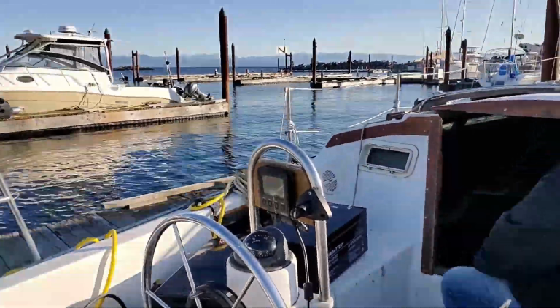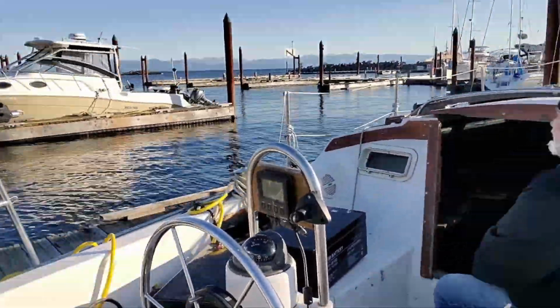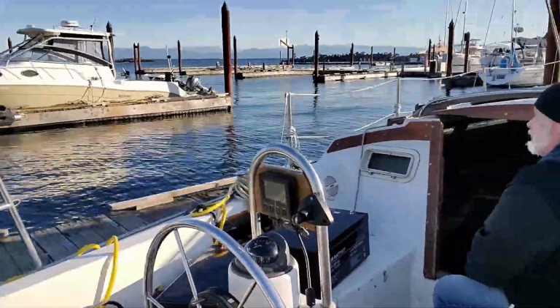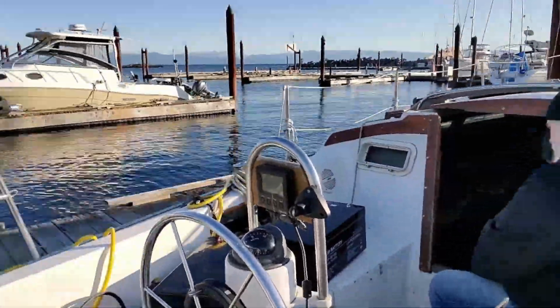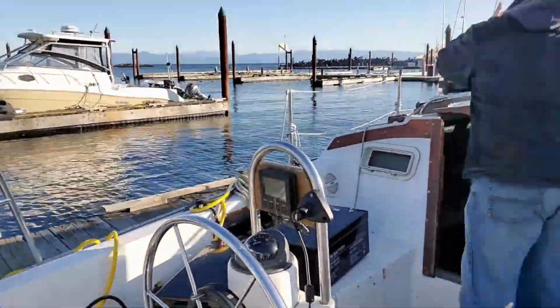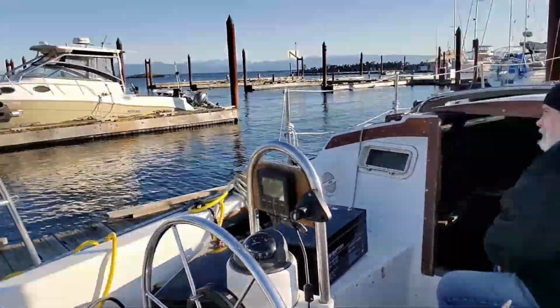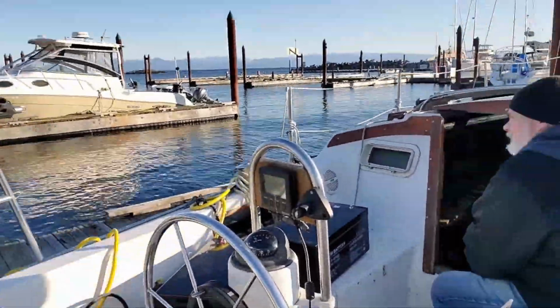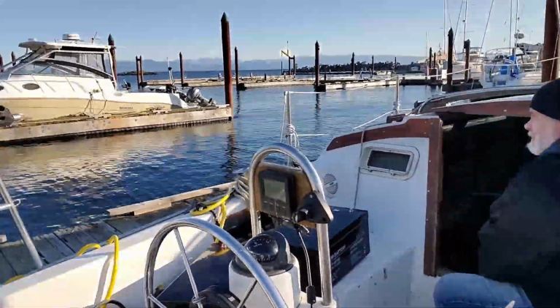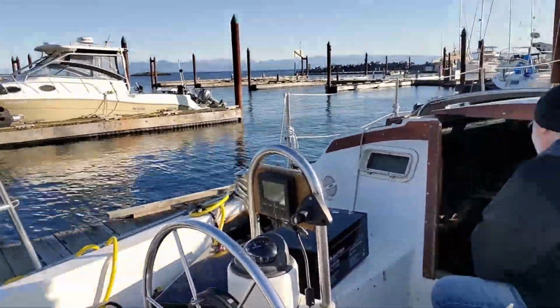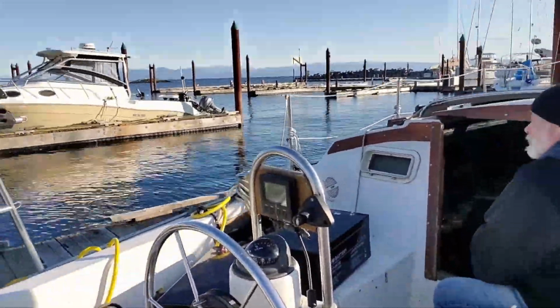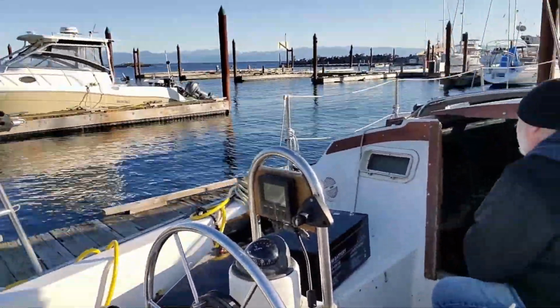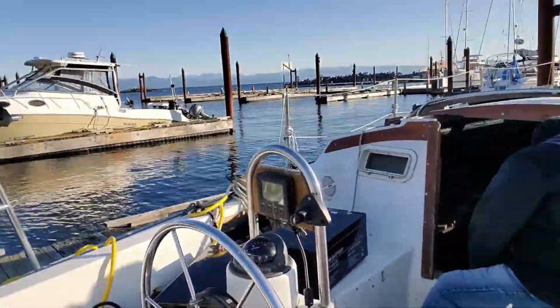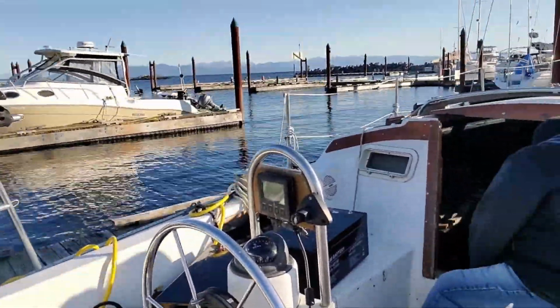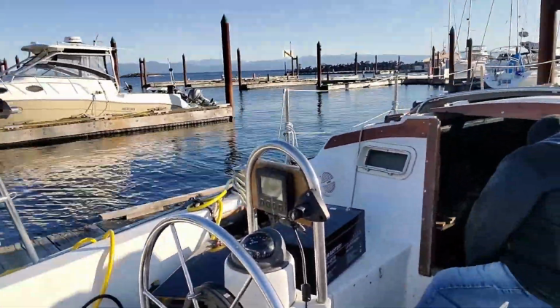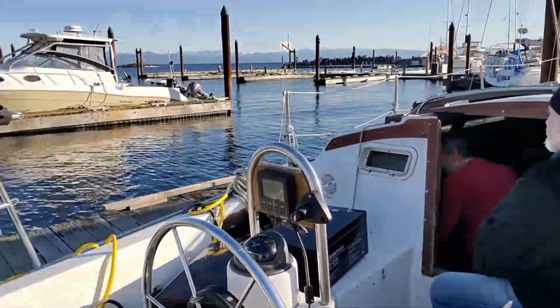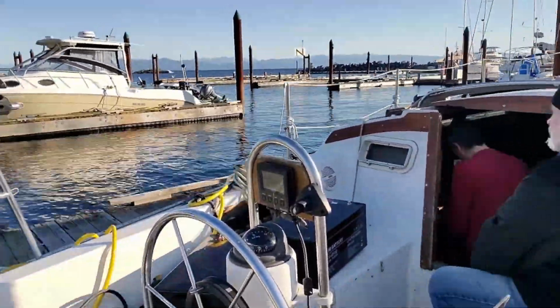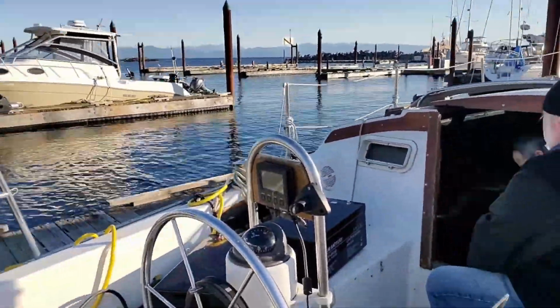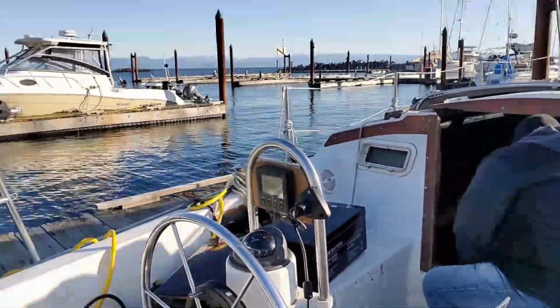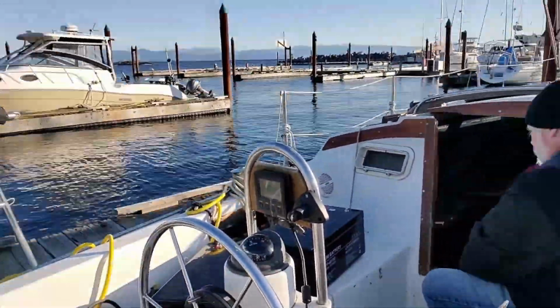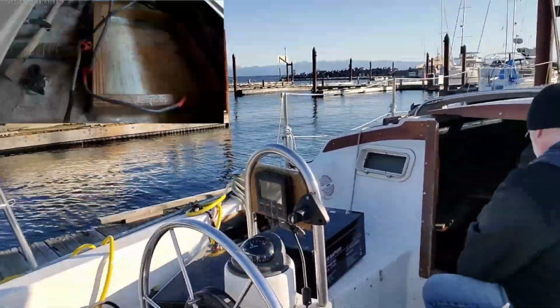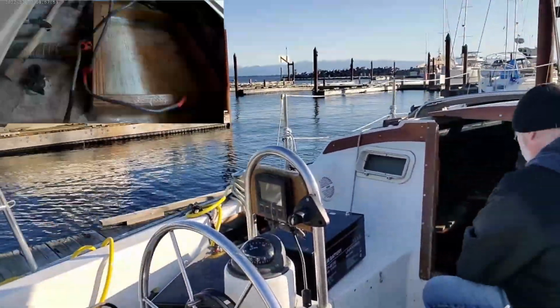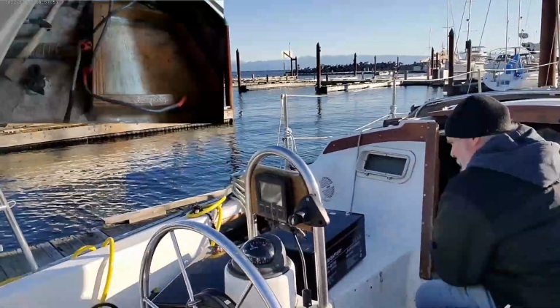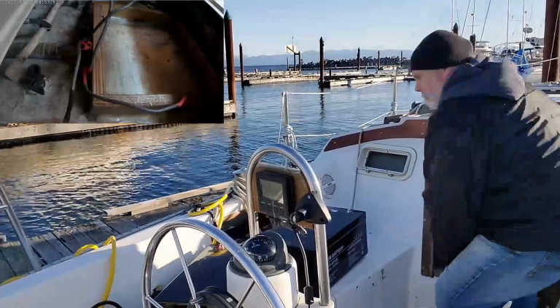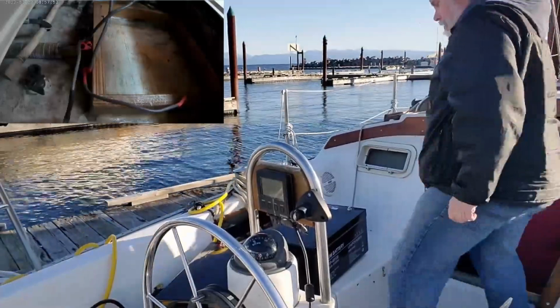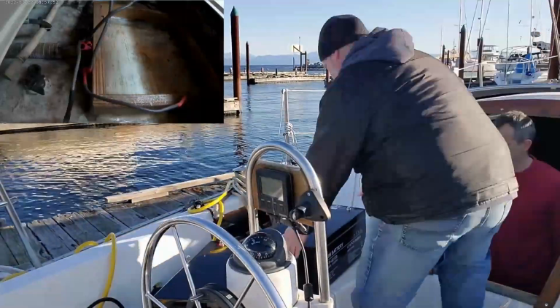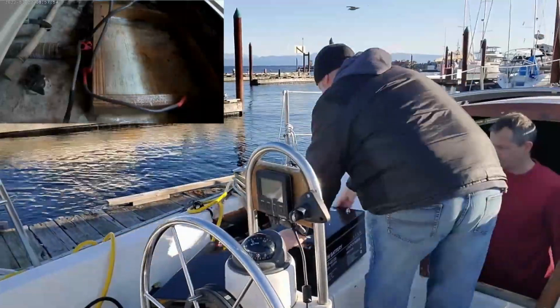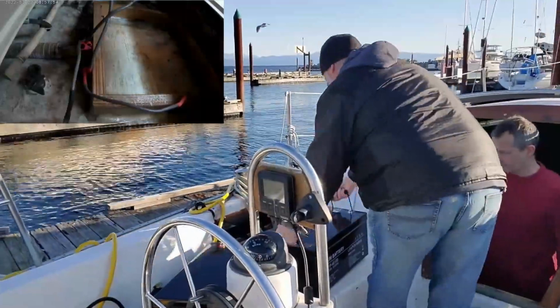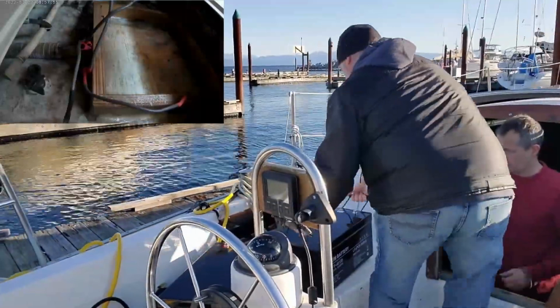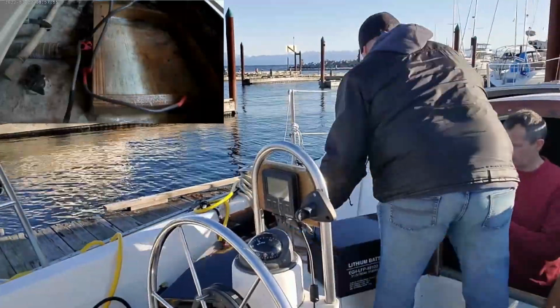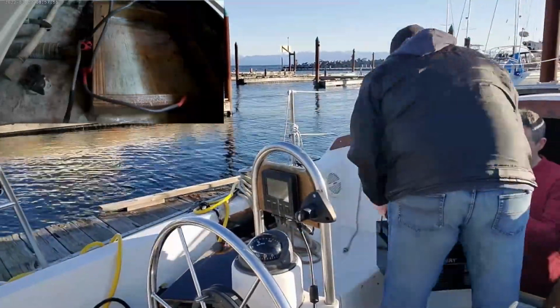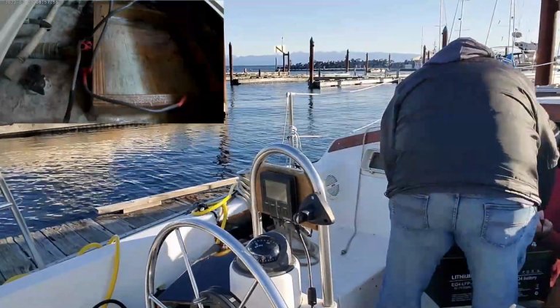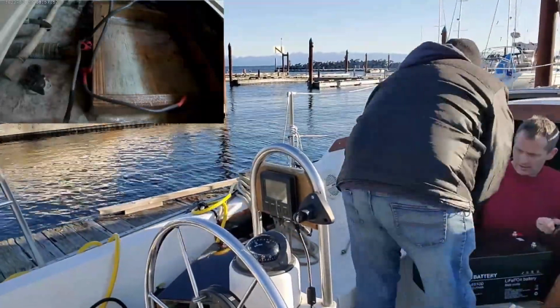The batteries are pretty heavy — they're like 100 pounds each — and I could just see myself dropping one in the ocean.